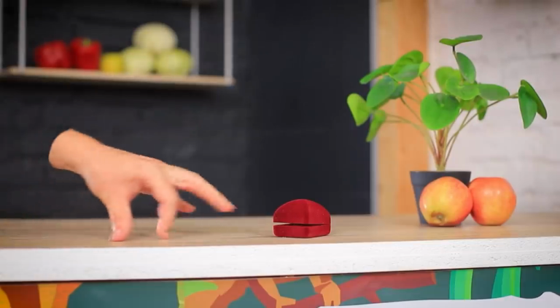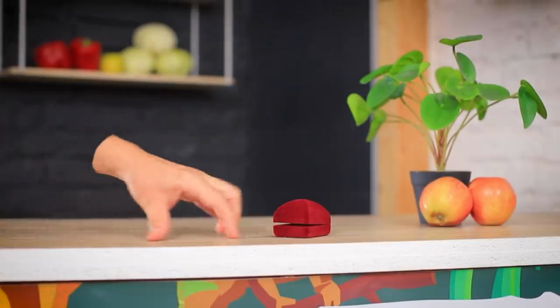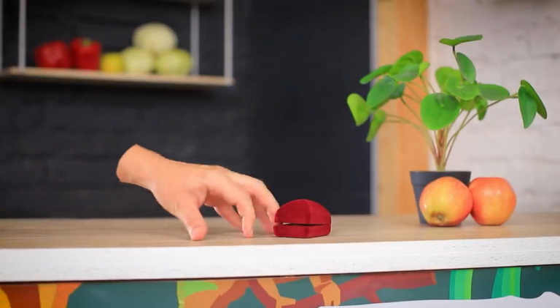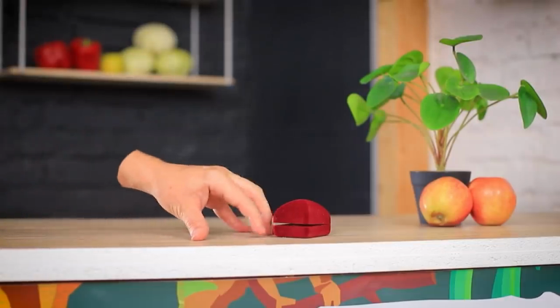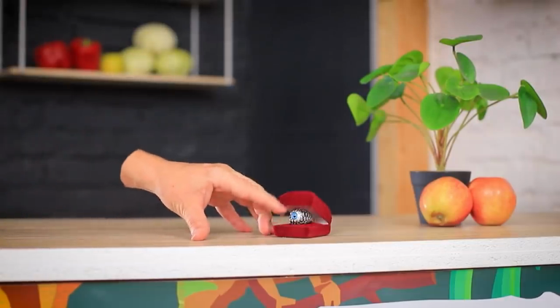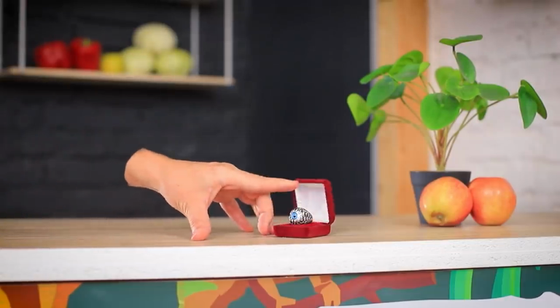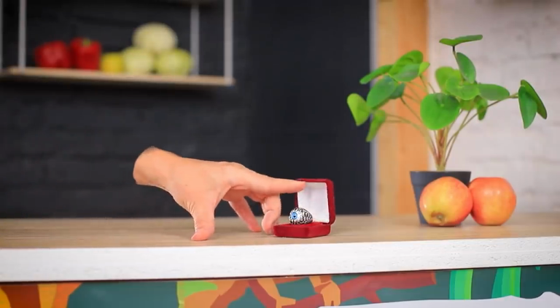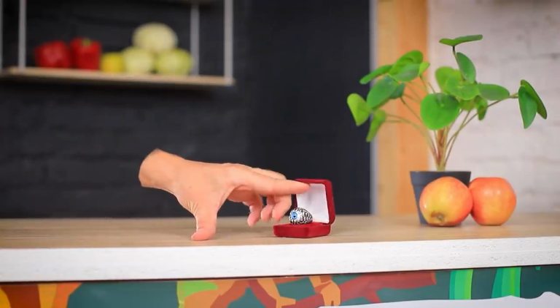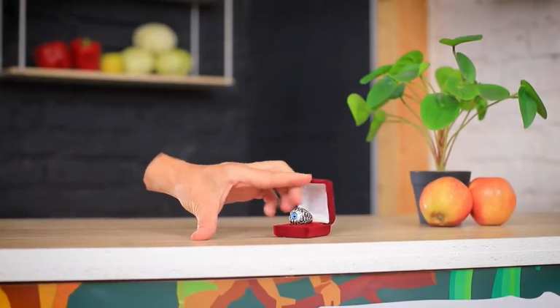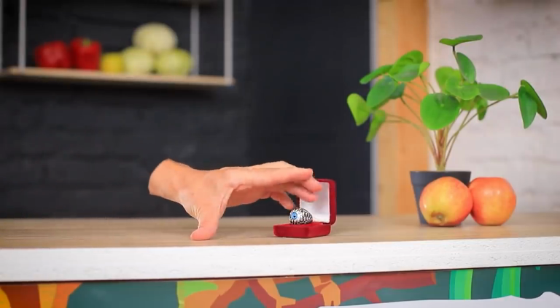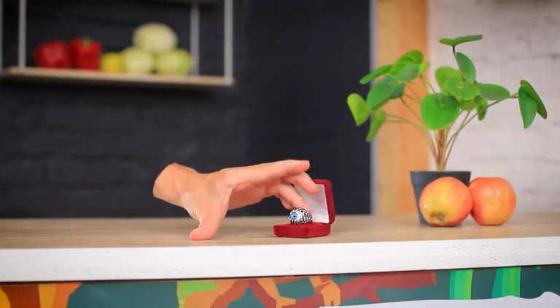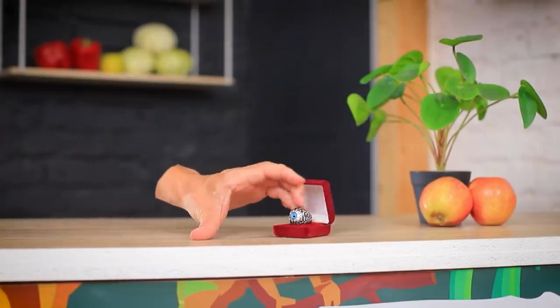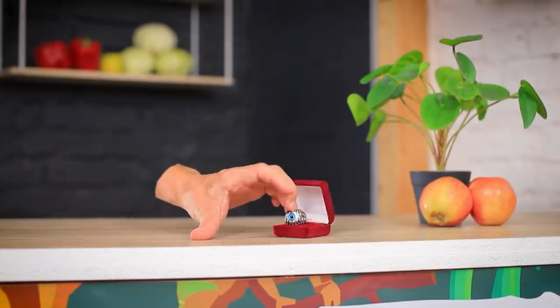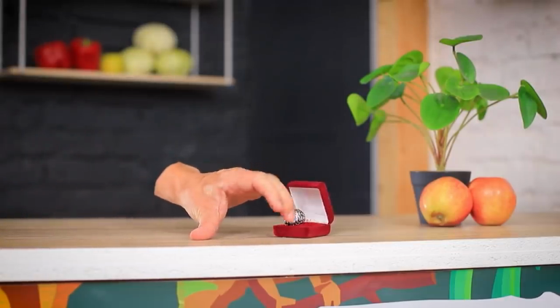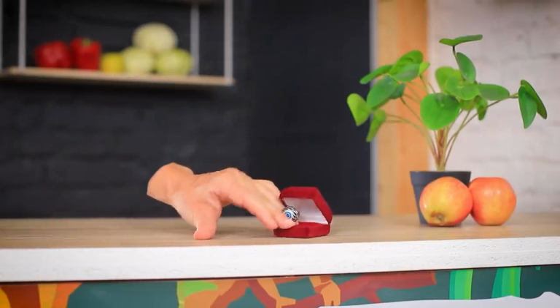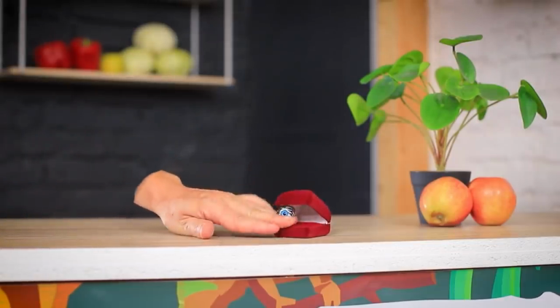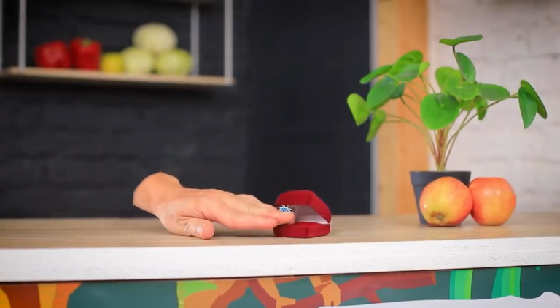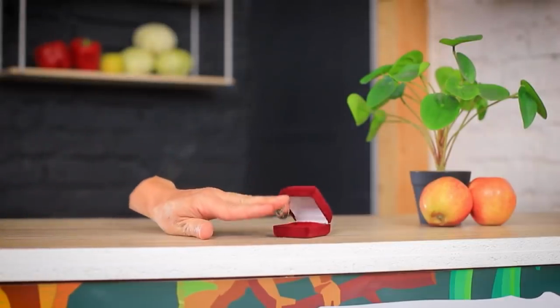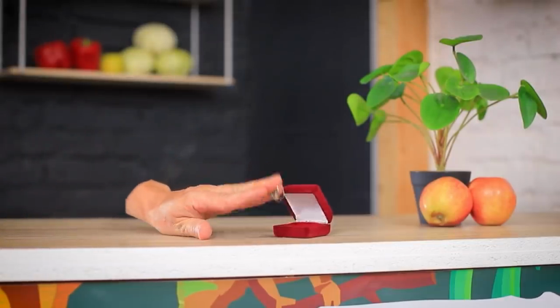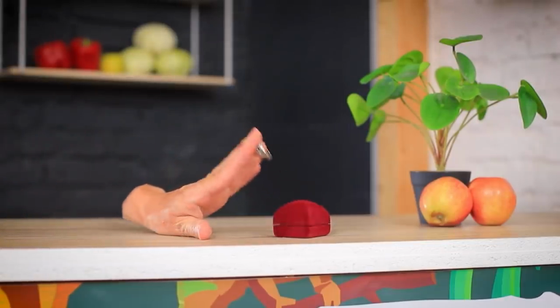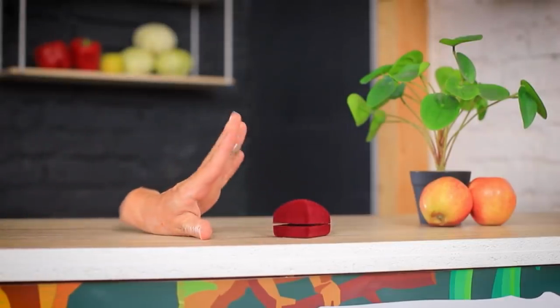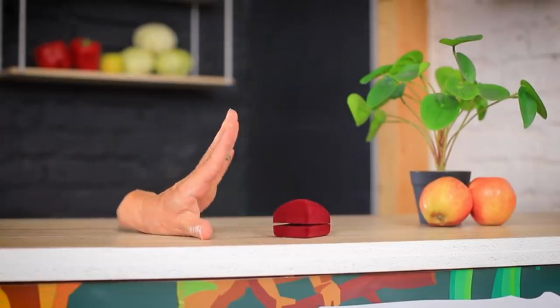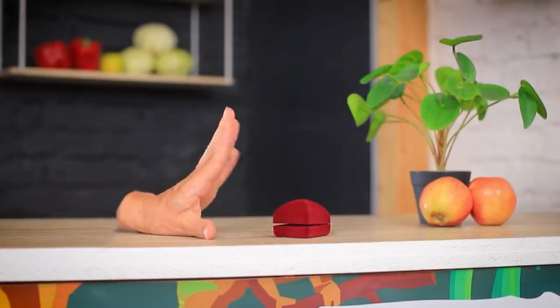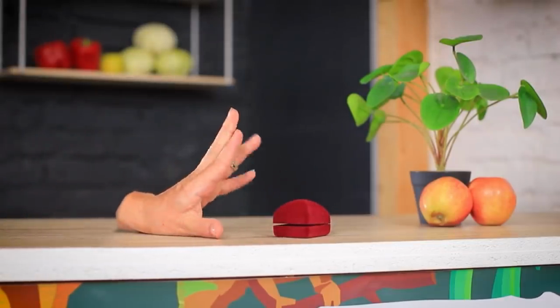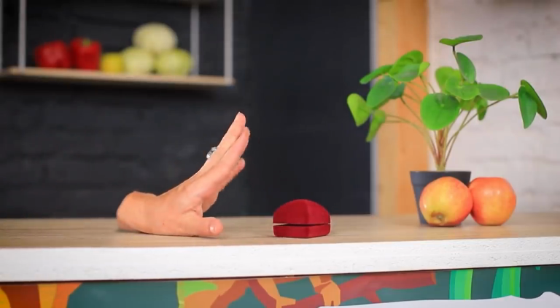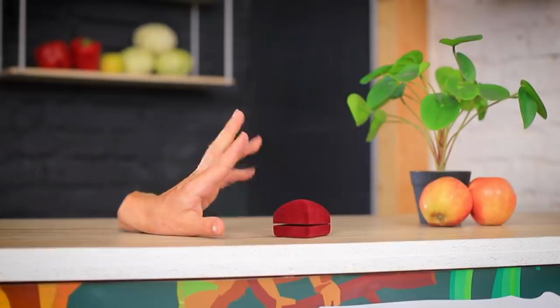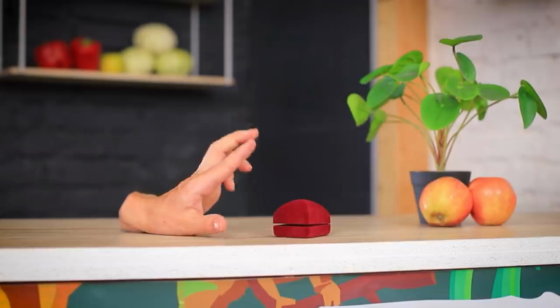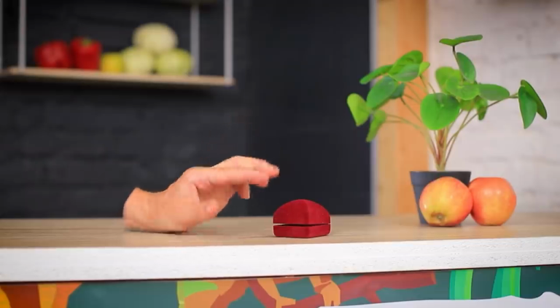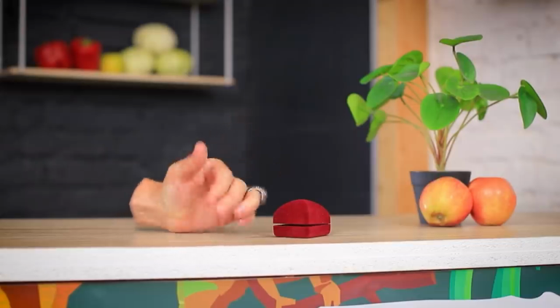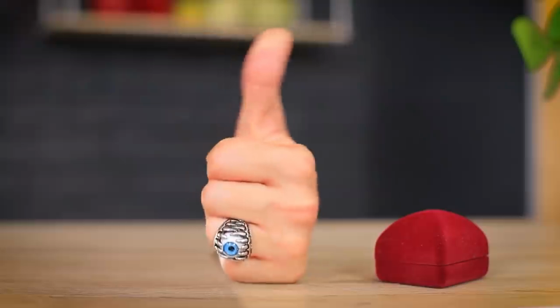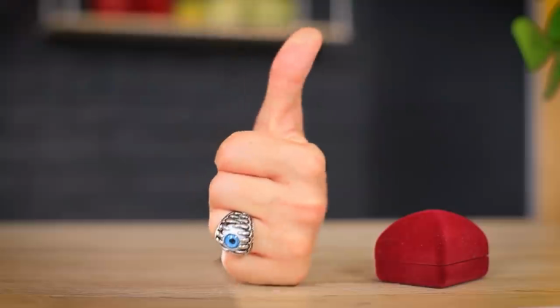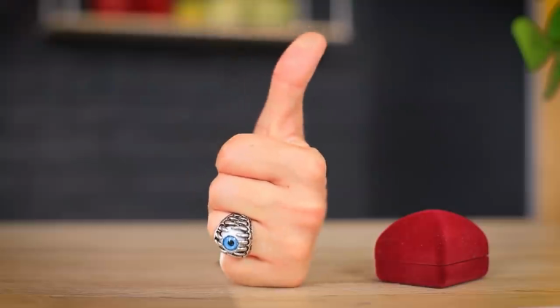What's in this box? Oh, a ring! It's the perfect size!